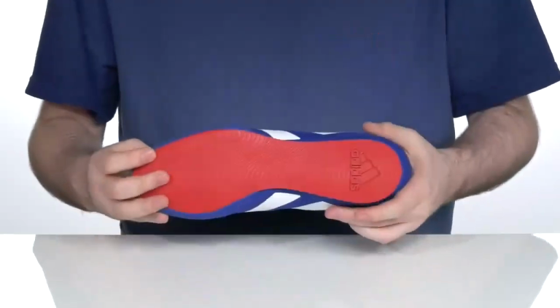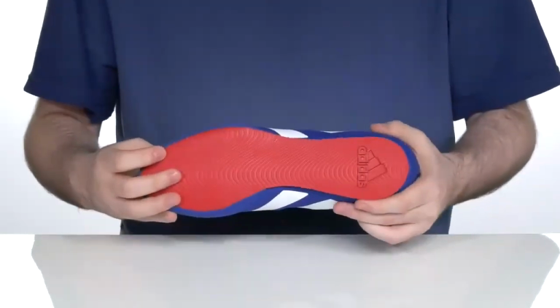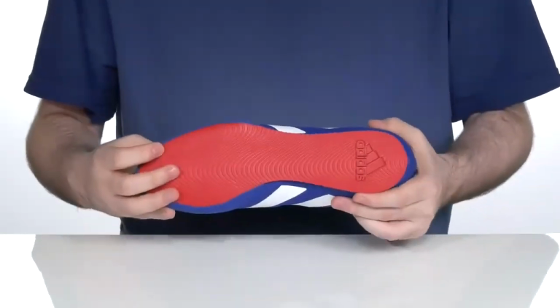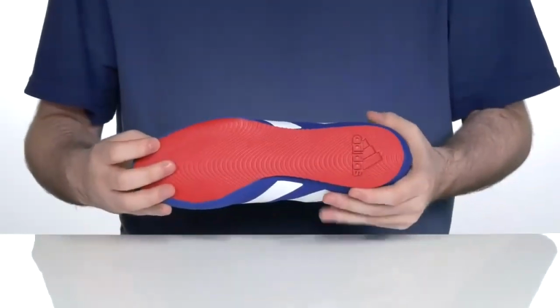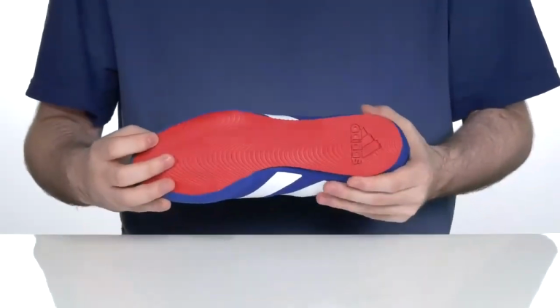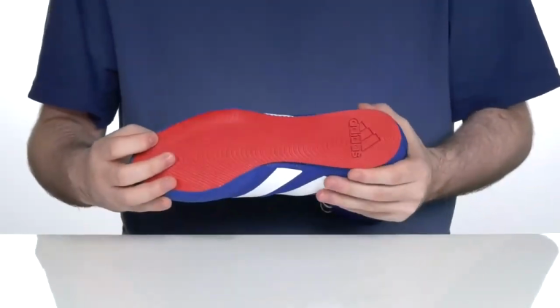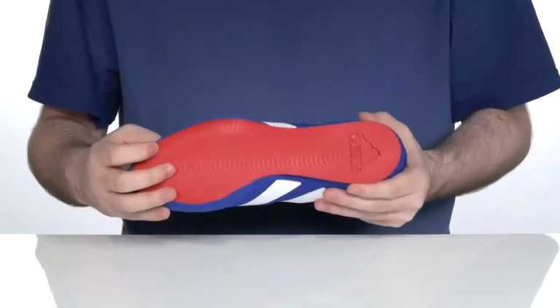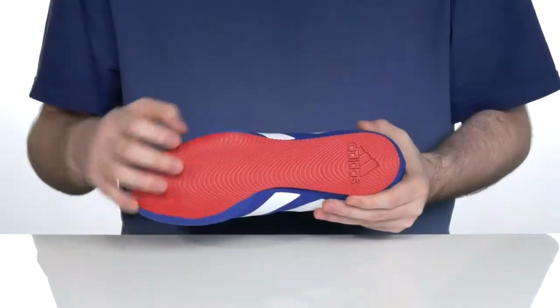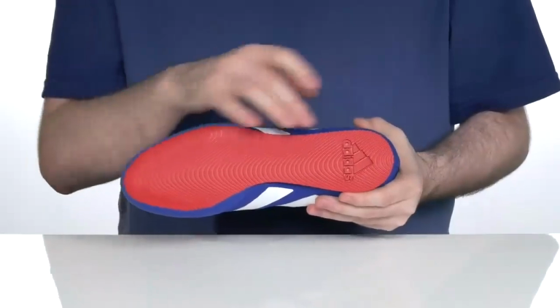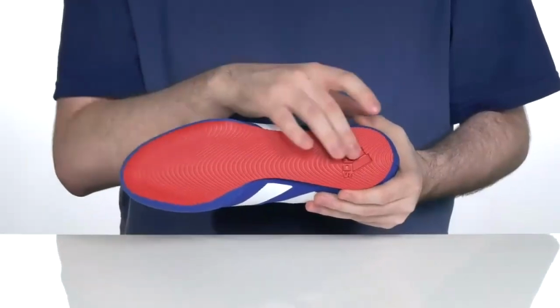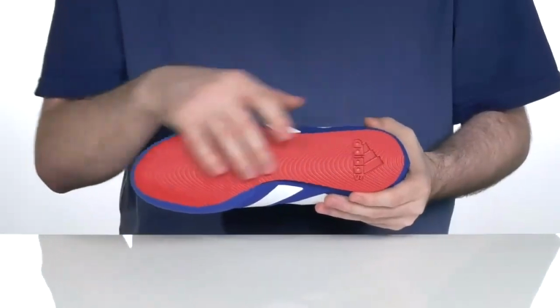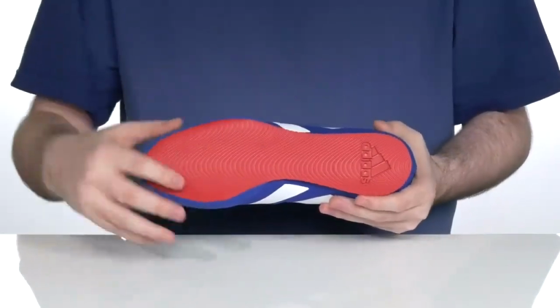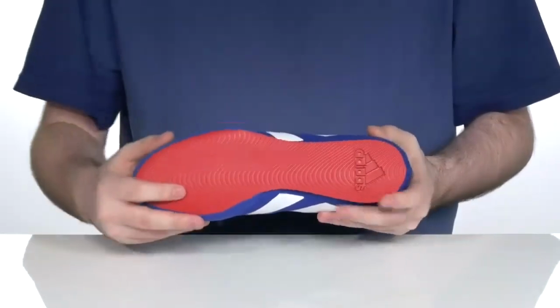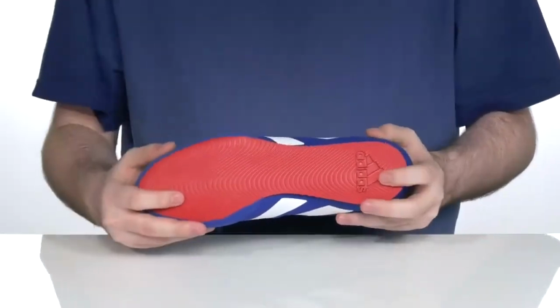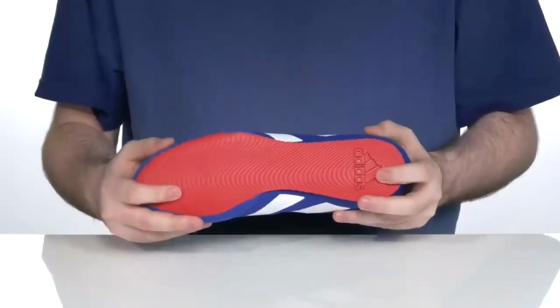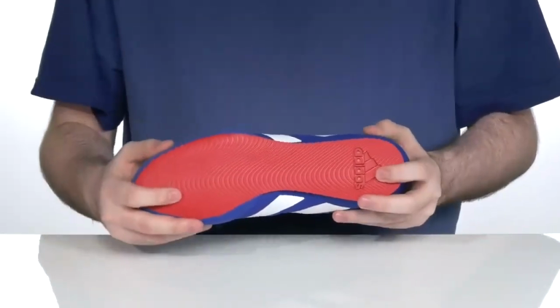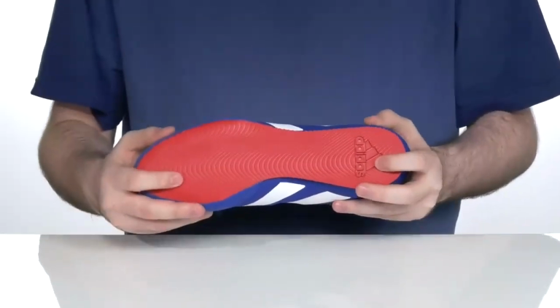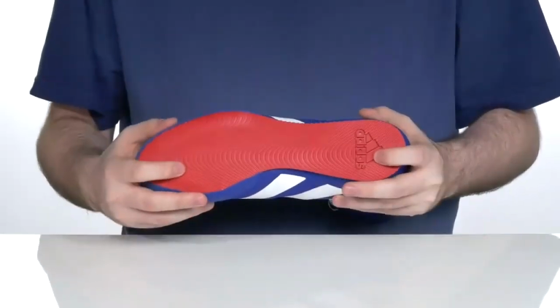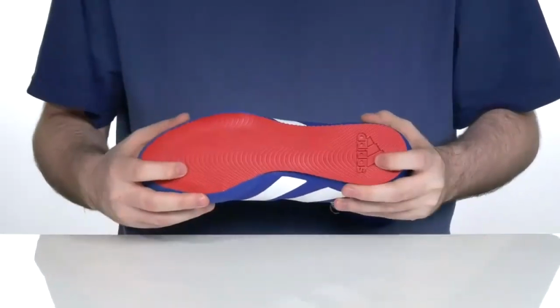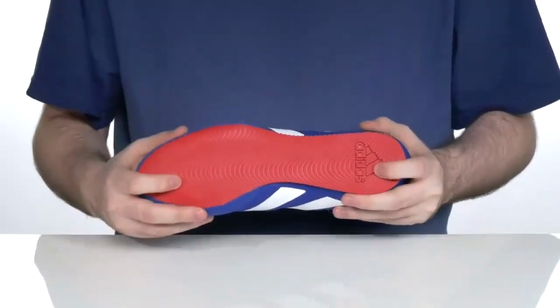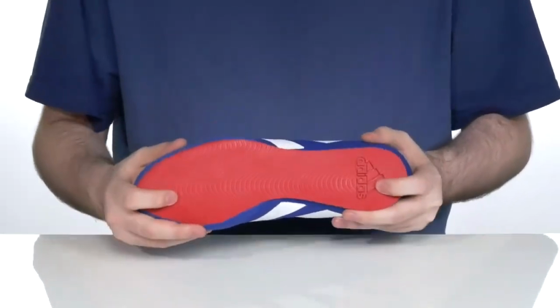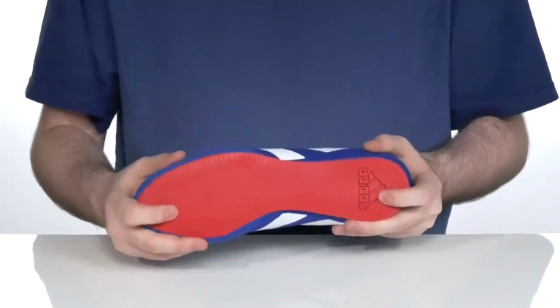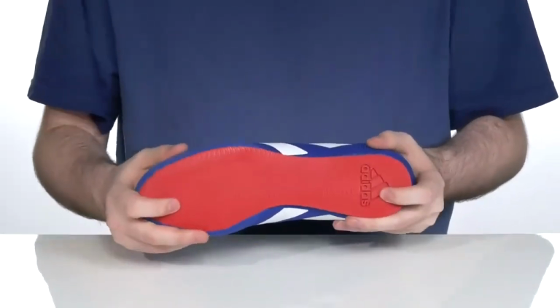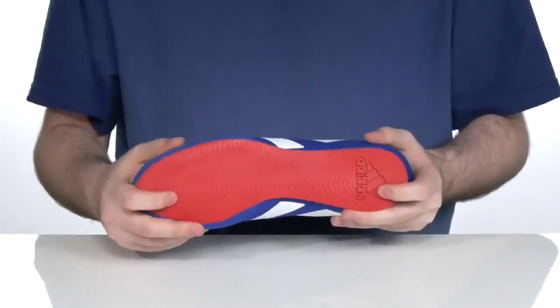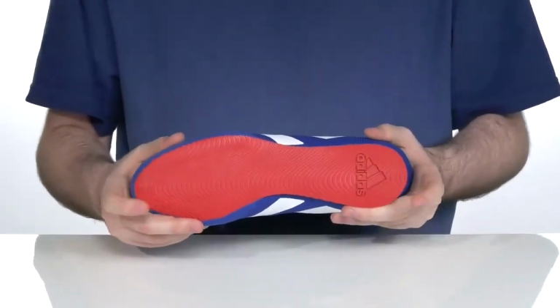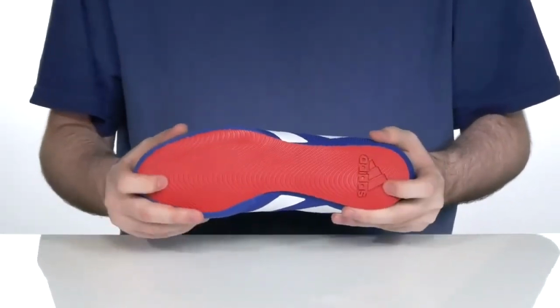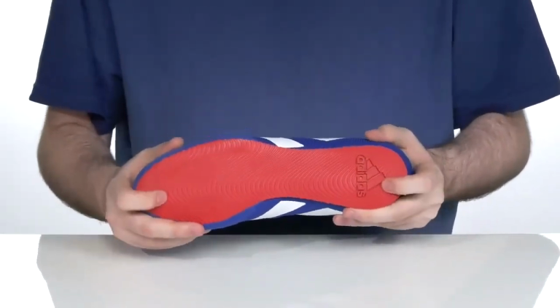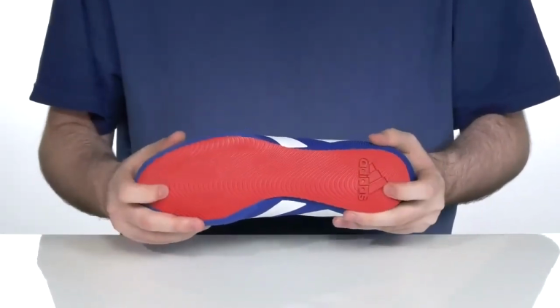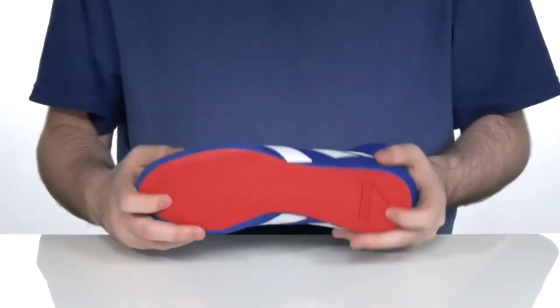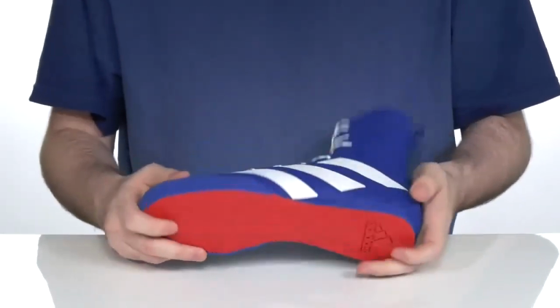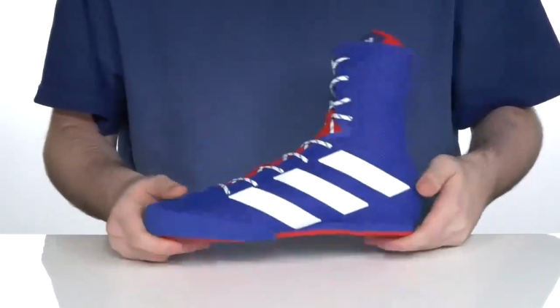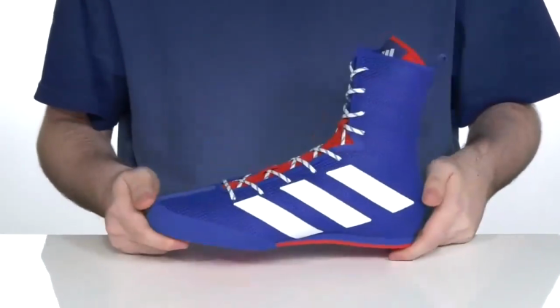Underneath it has a durable rubber outsole that has lots of grip for stability, especially when you're on the mat.